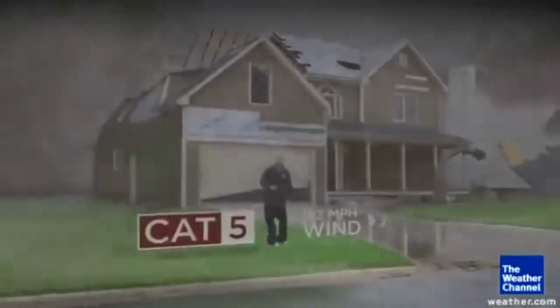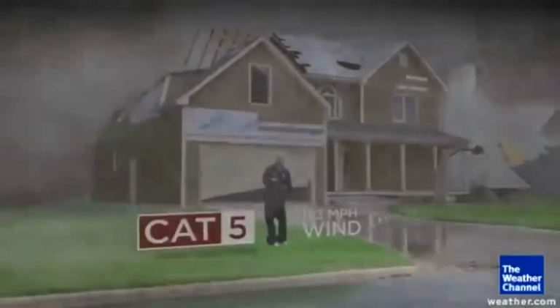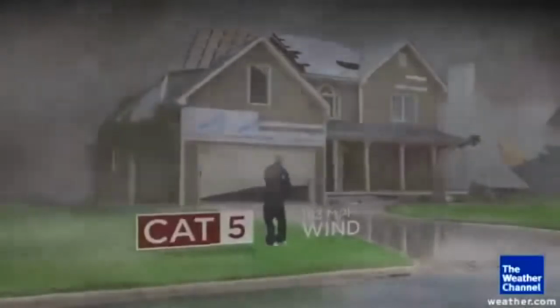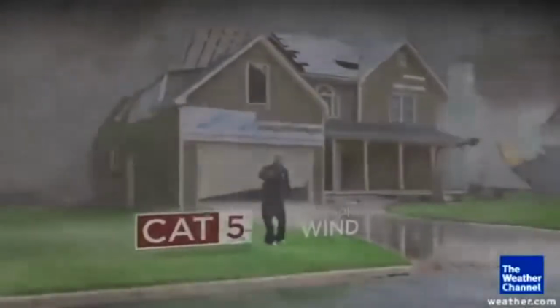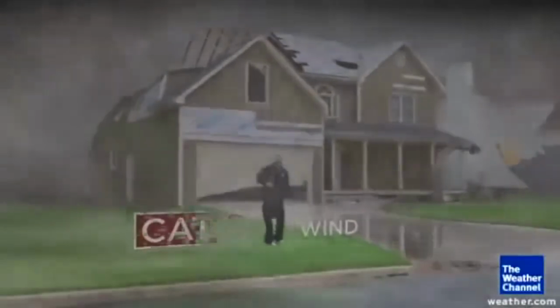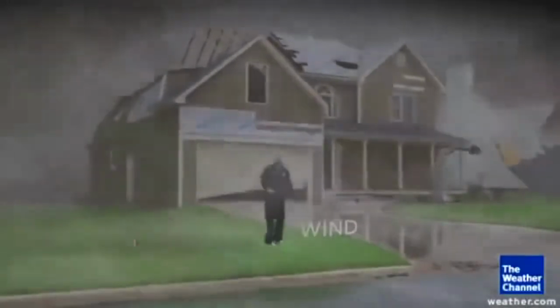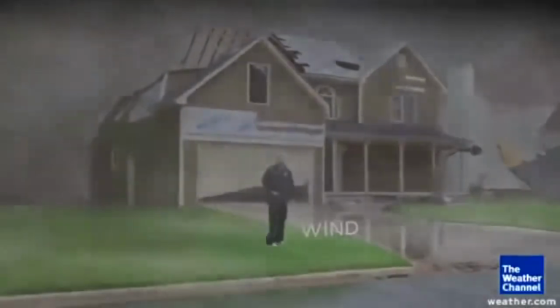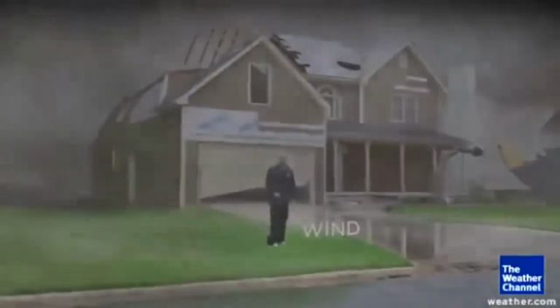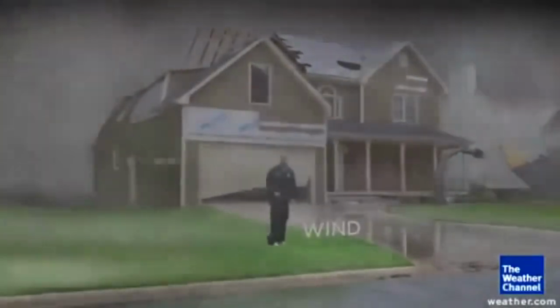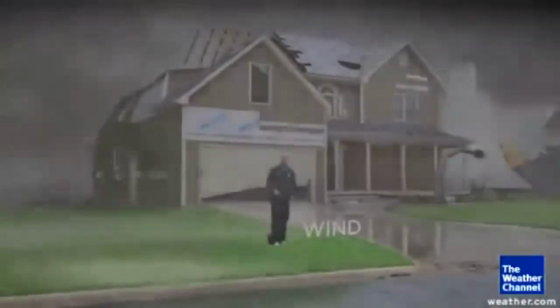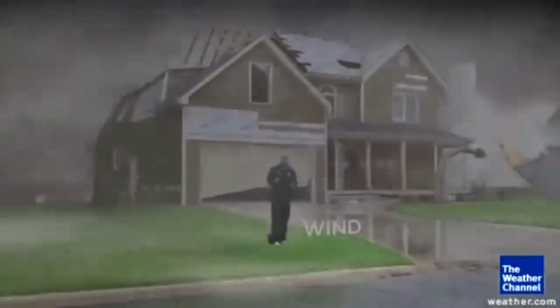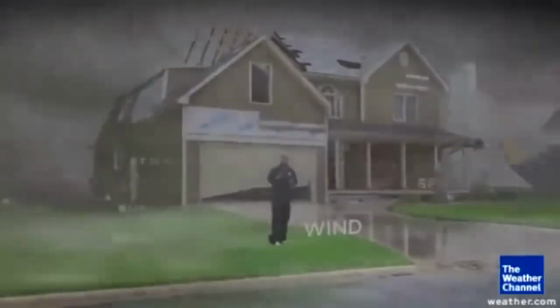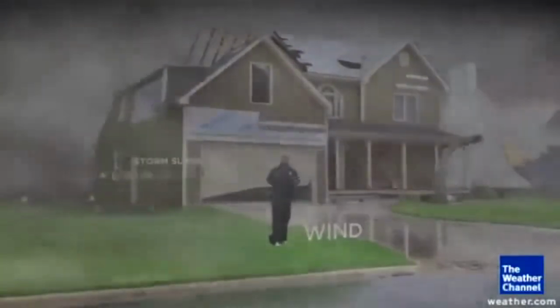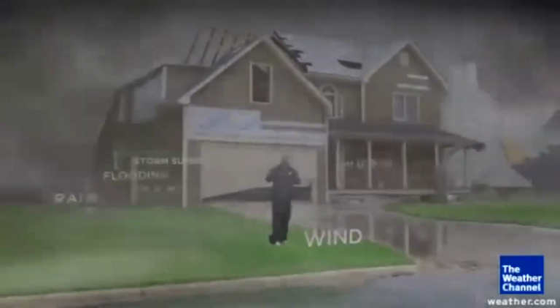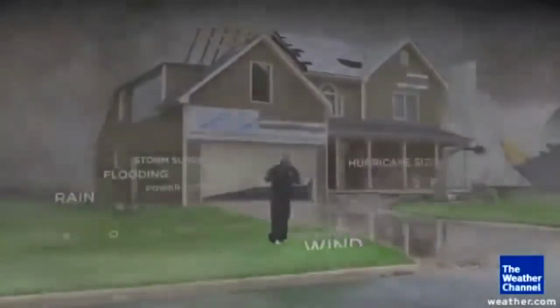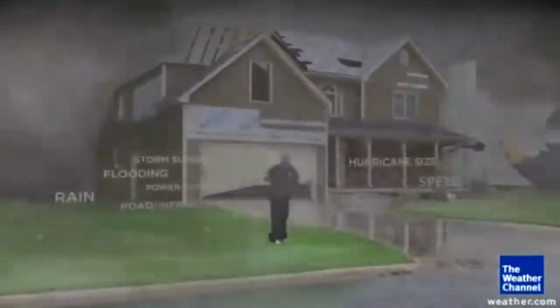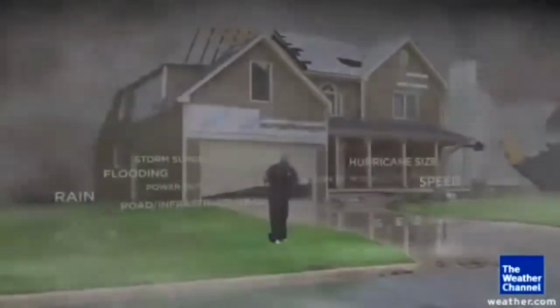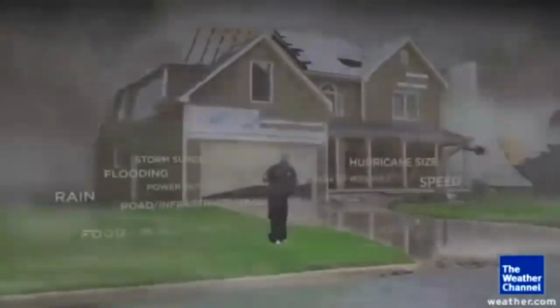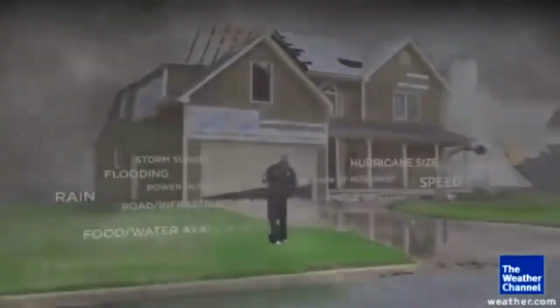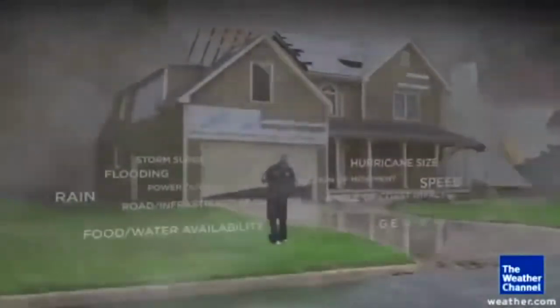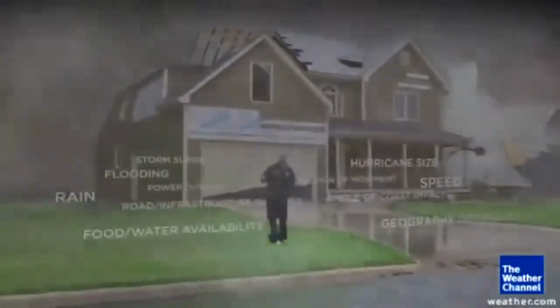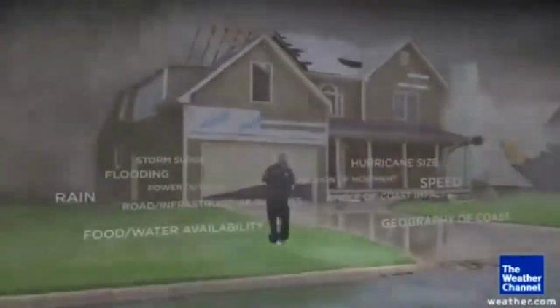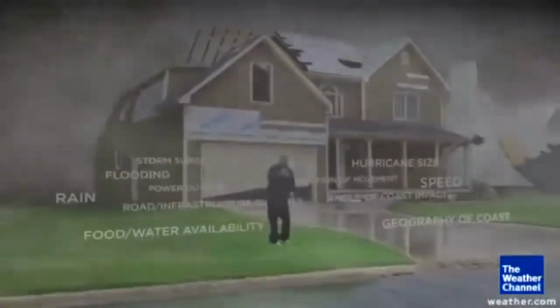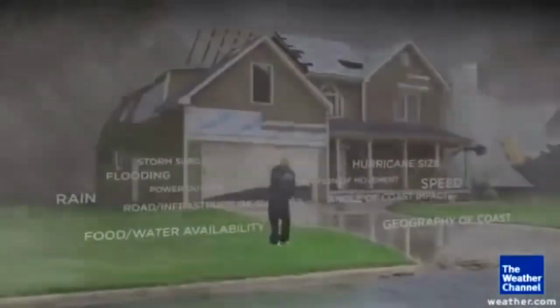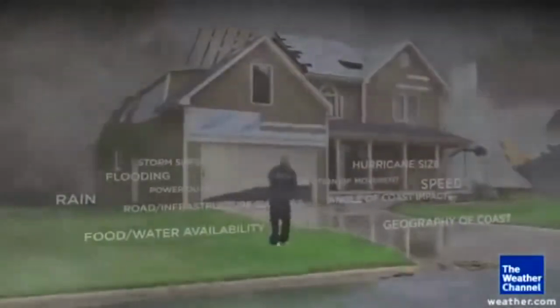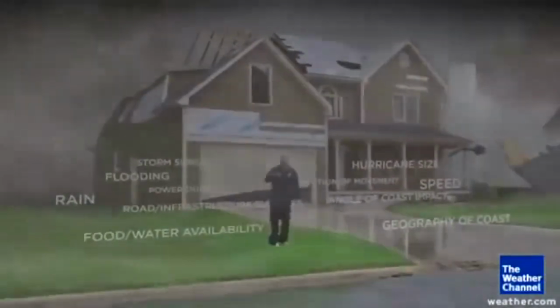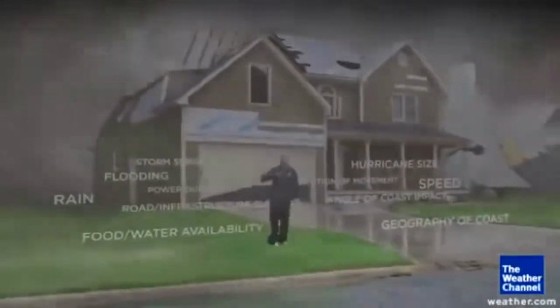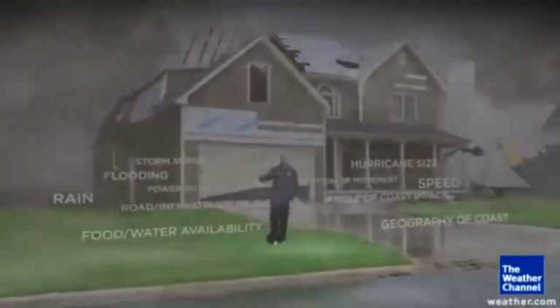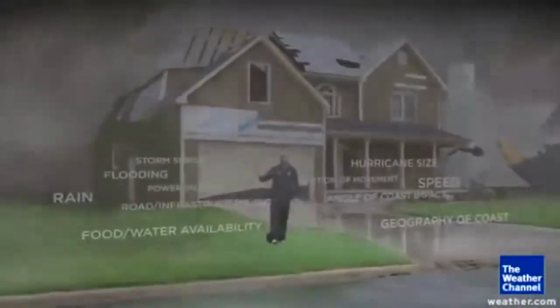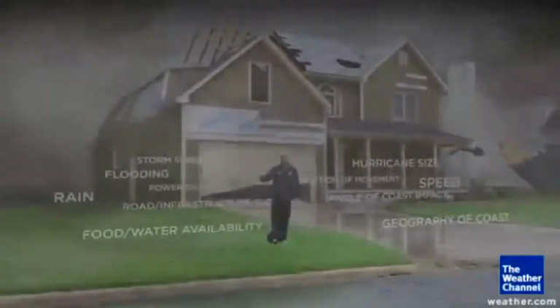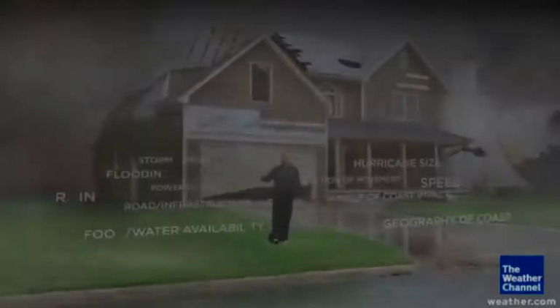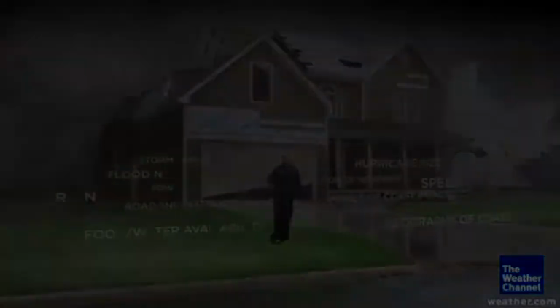But again, that's just from the wind, and there are other impacts from hurricanes, and they all vary through the season.